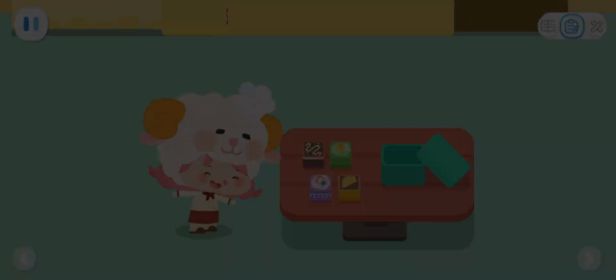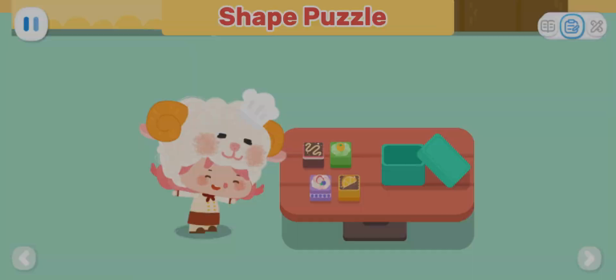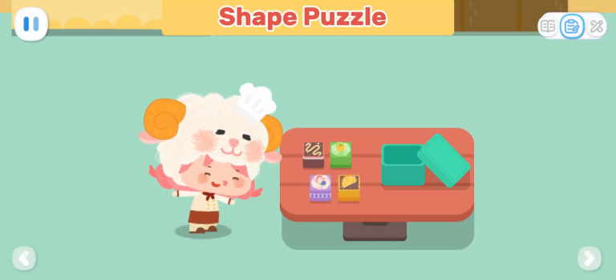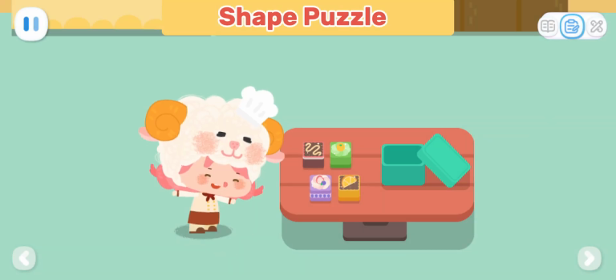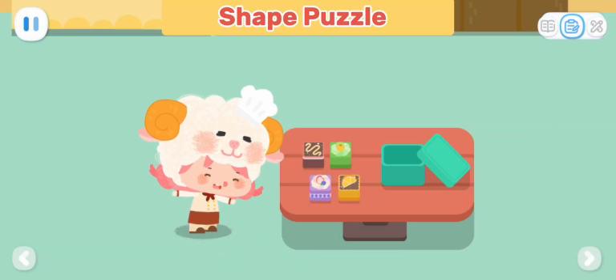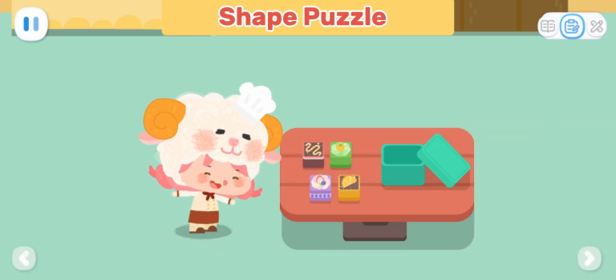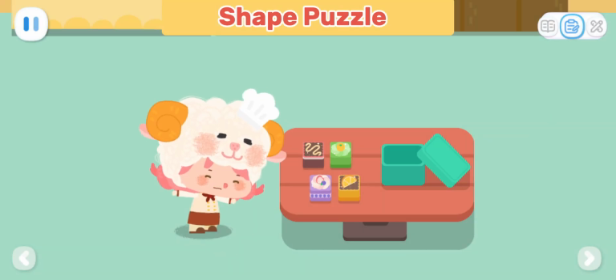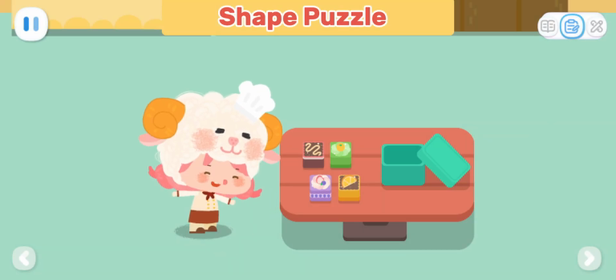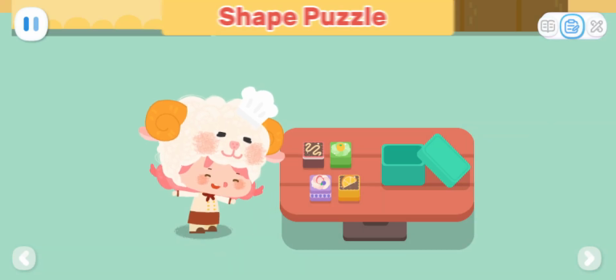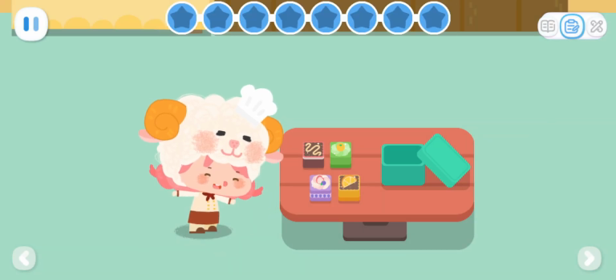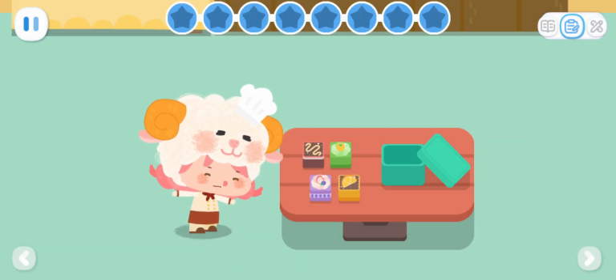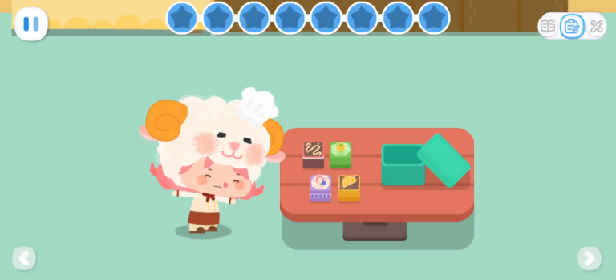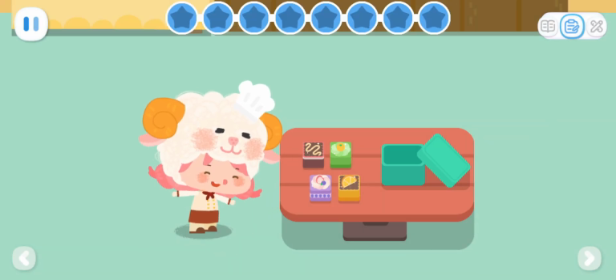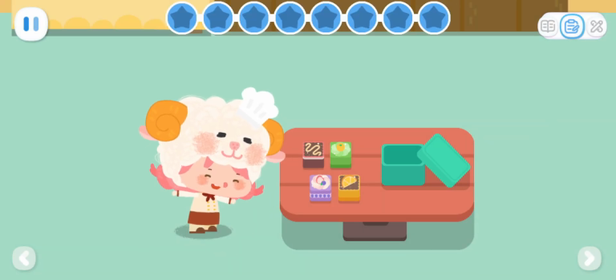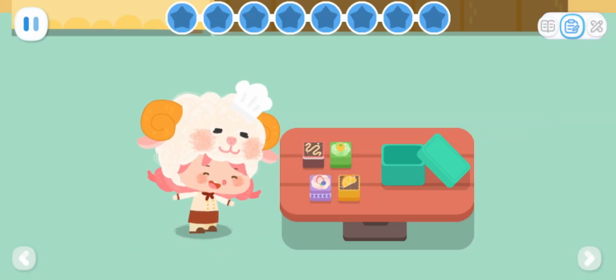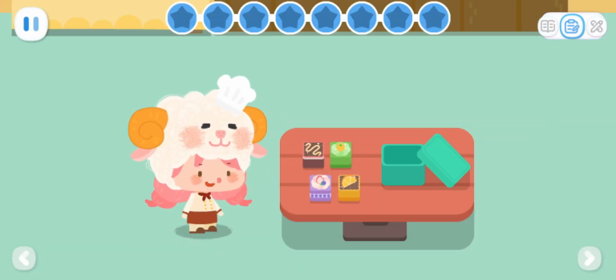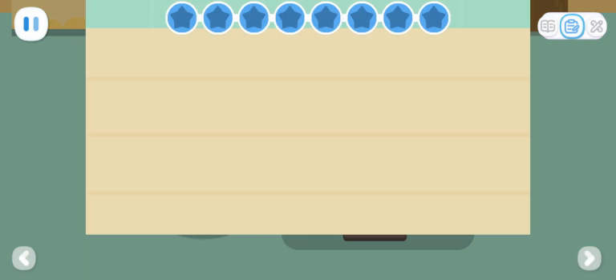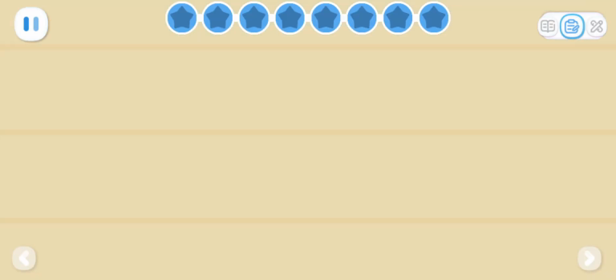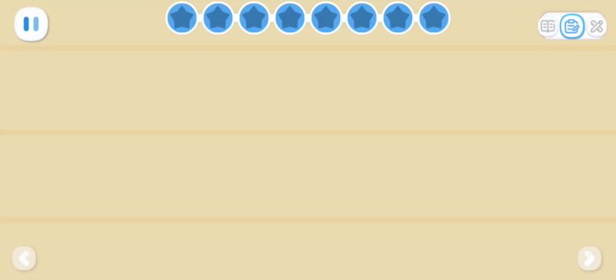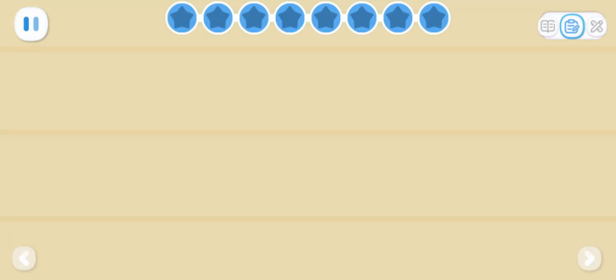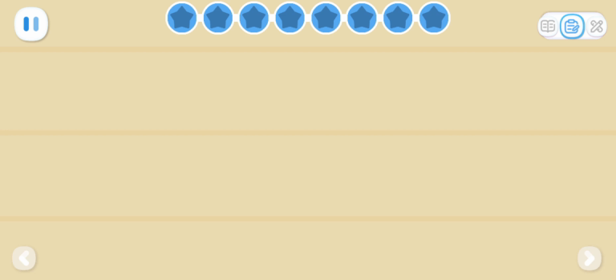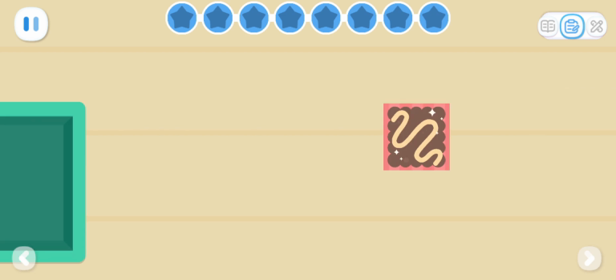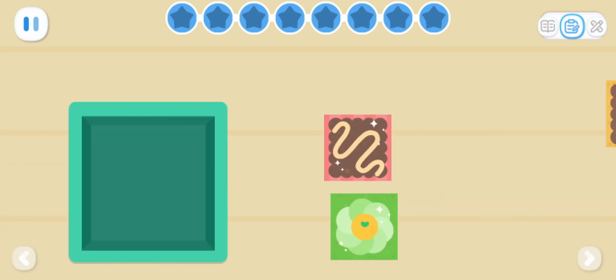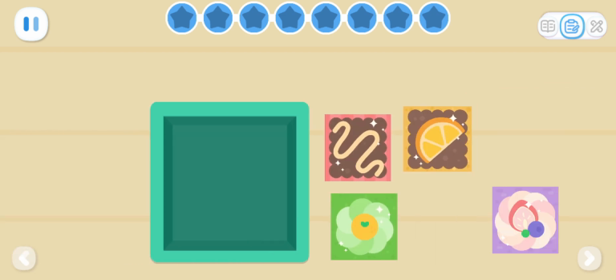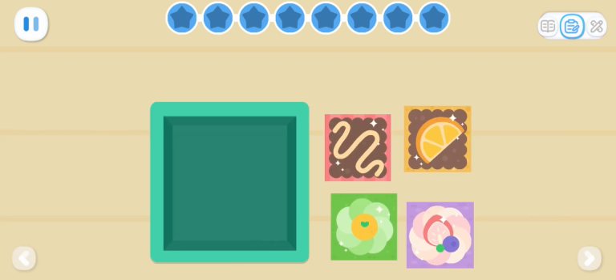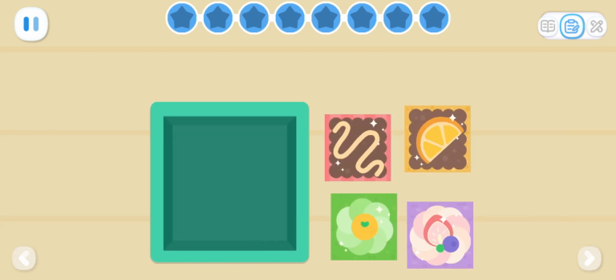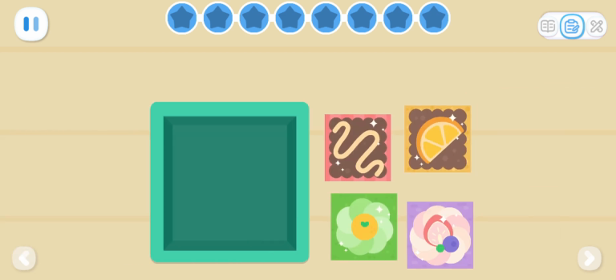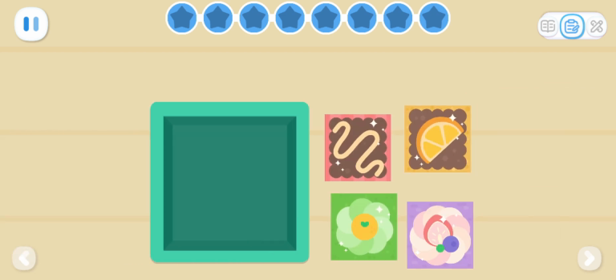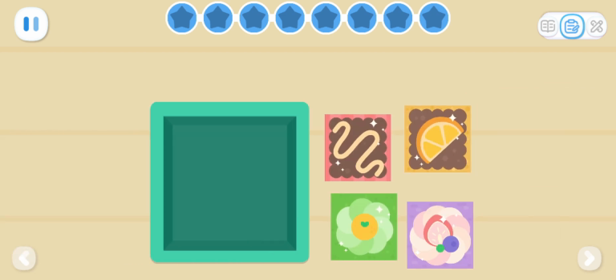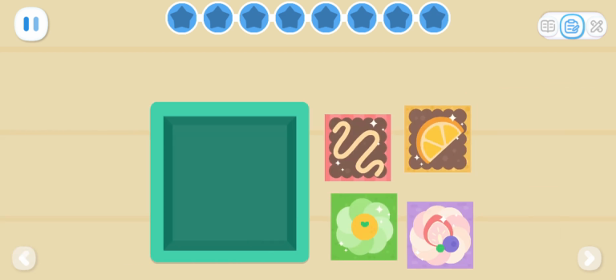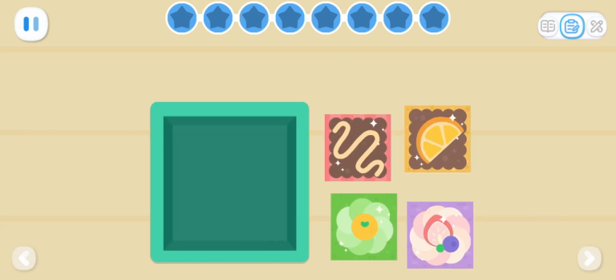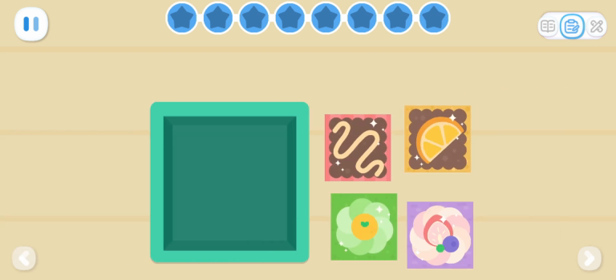I want to put these delicious cakes in the box. Can you help me? How do we get all these cakes into the square box?